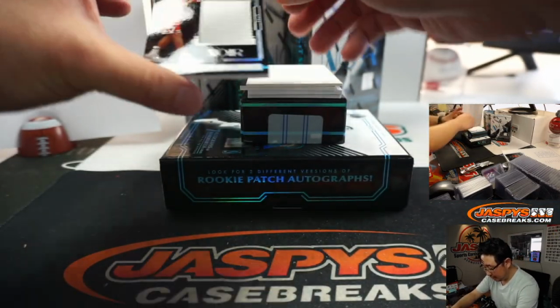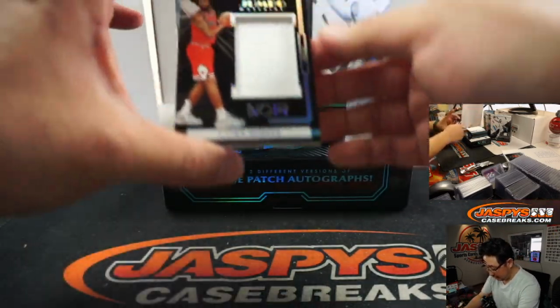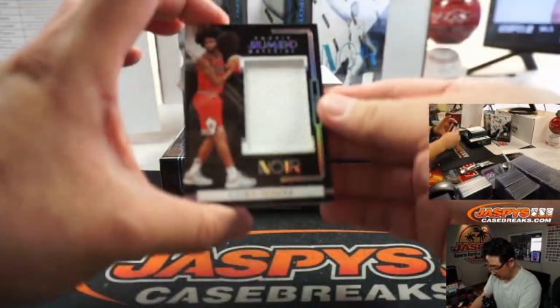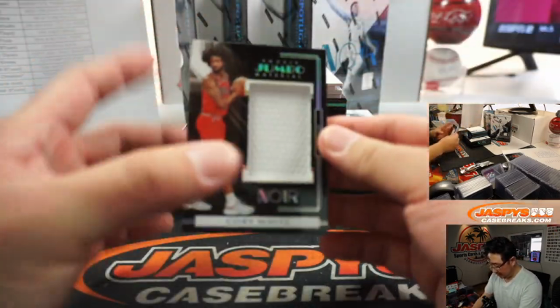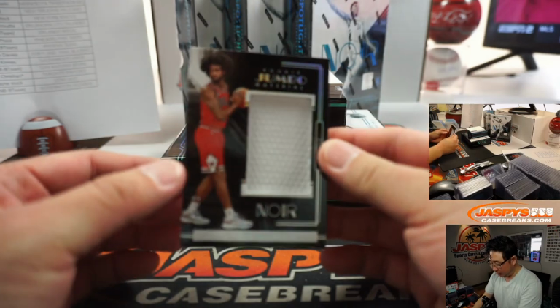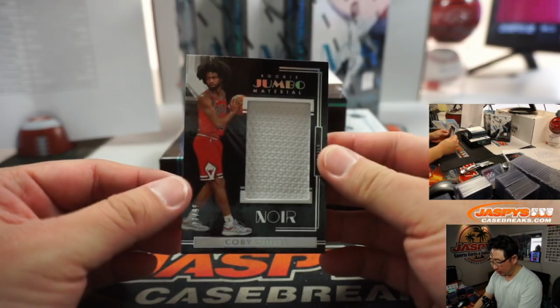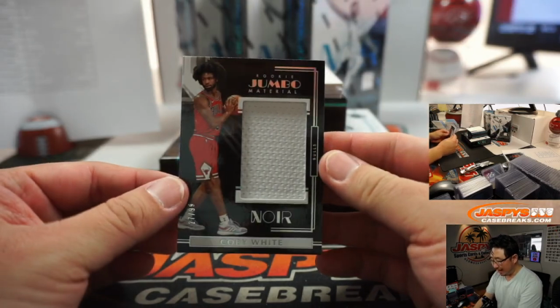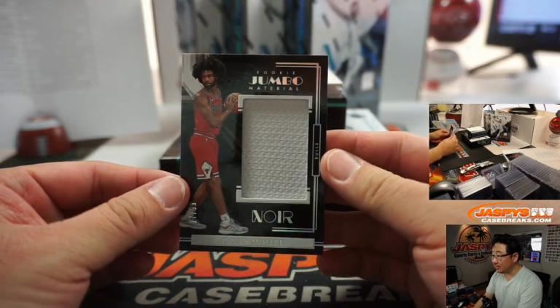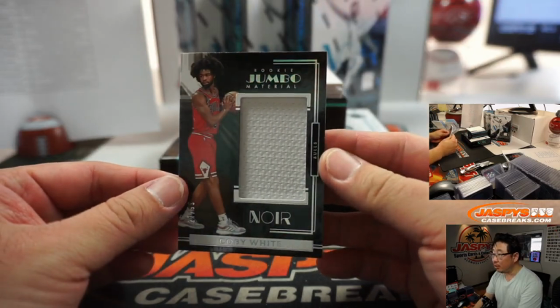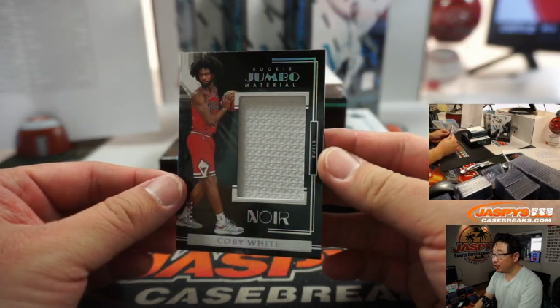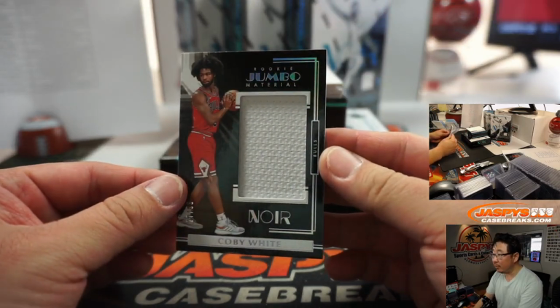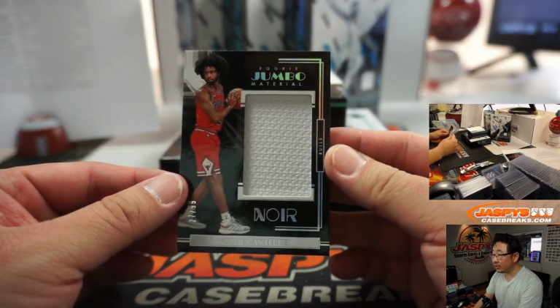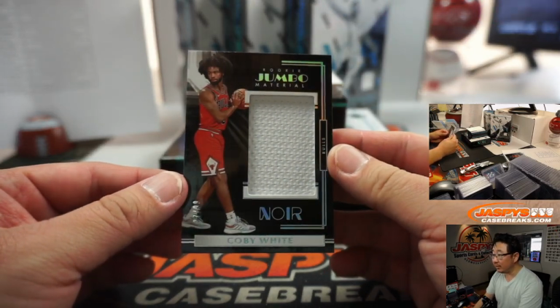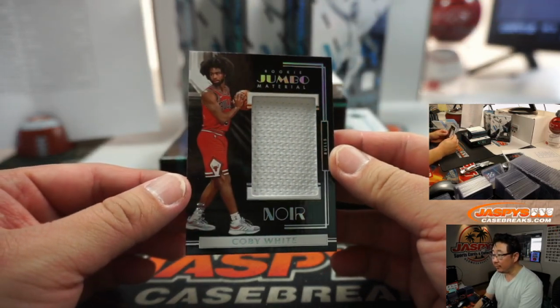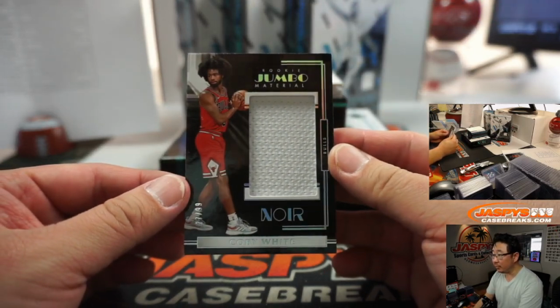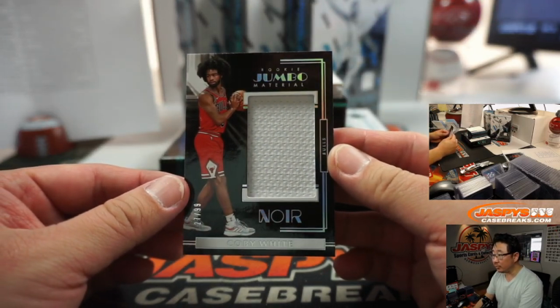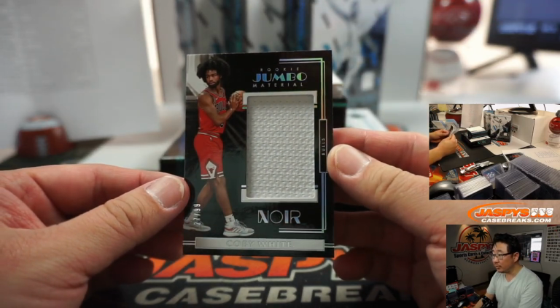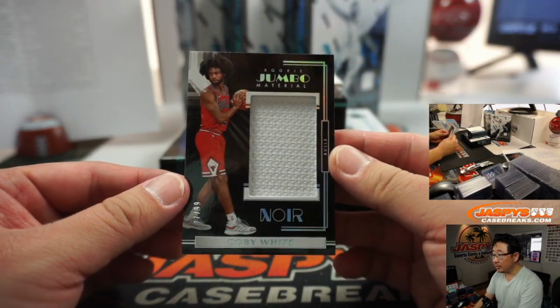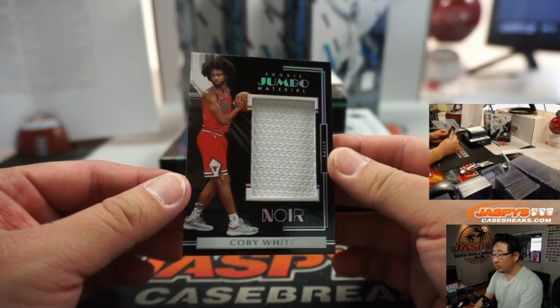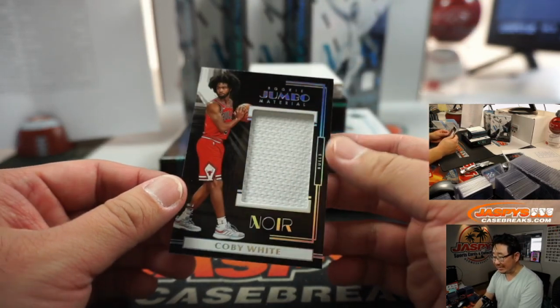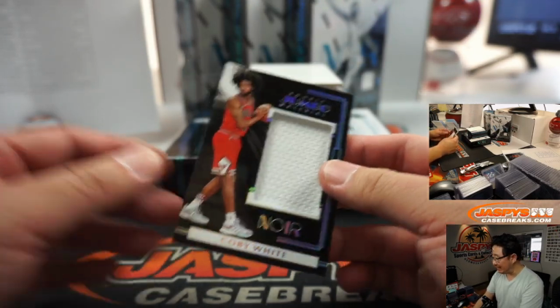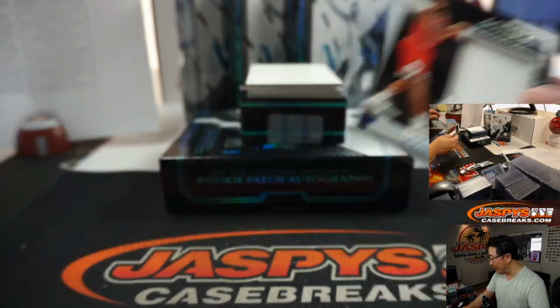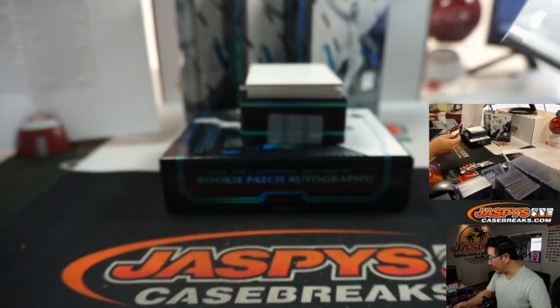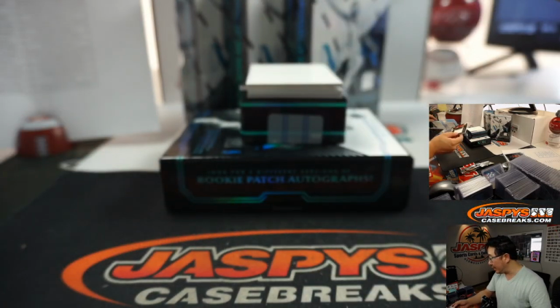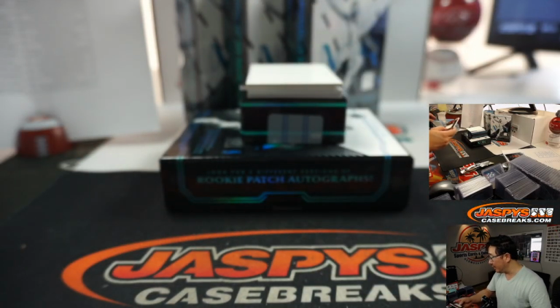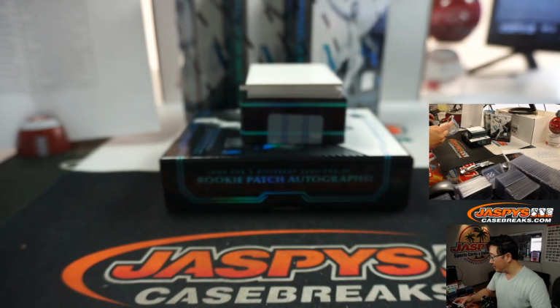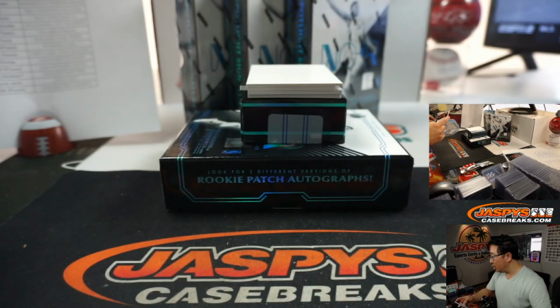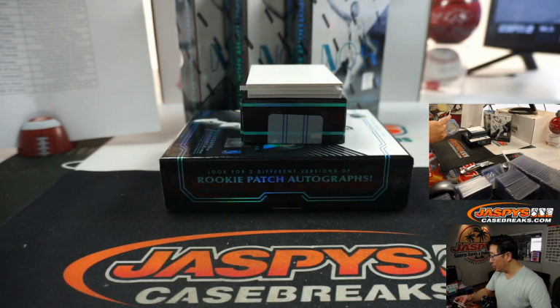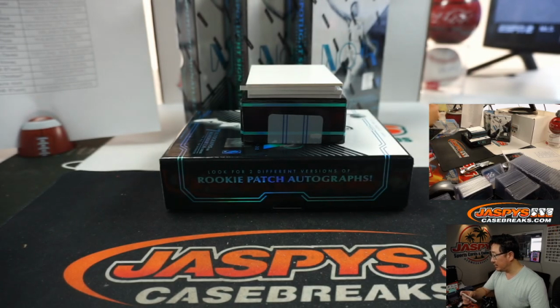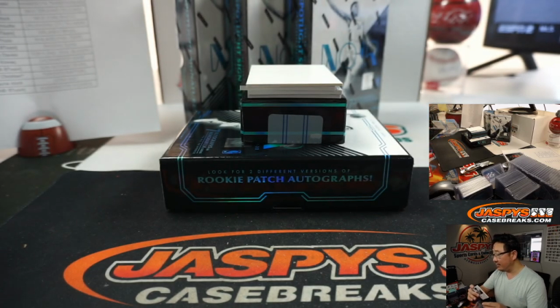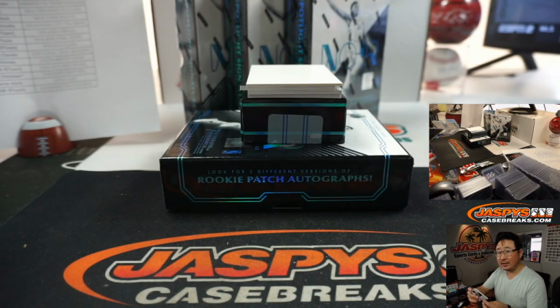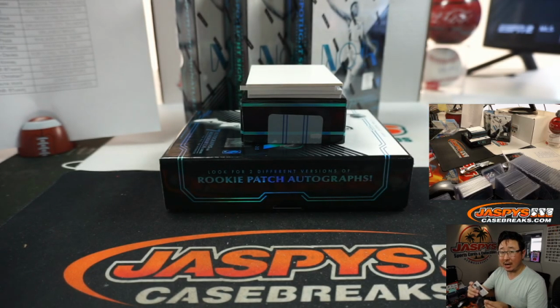And we've got Coby White Rookie Jumbo Material for the Bulls, 27 out of 99. Bulls 7 — Thomas.